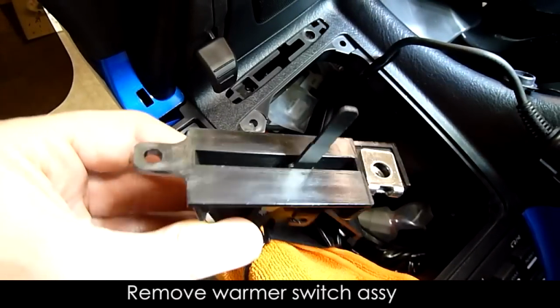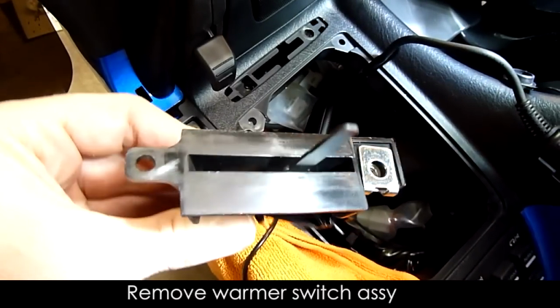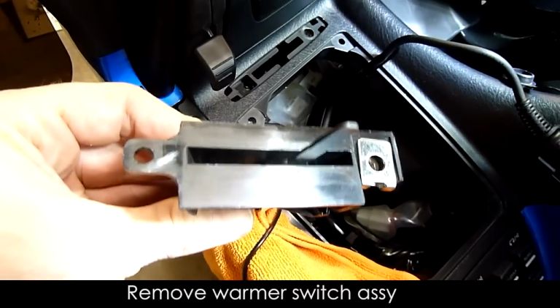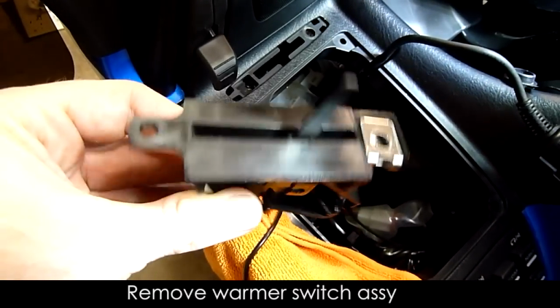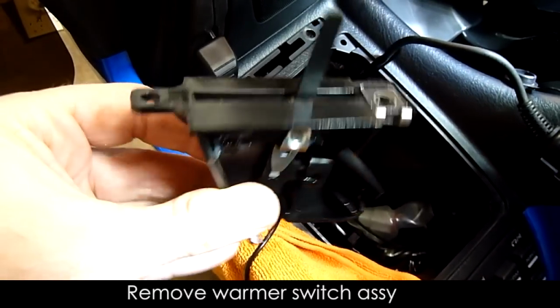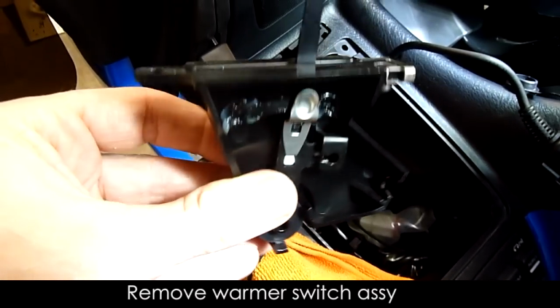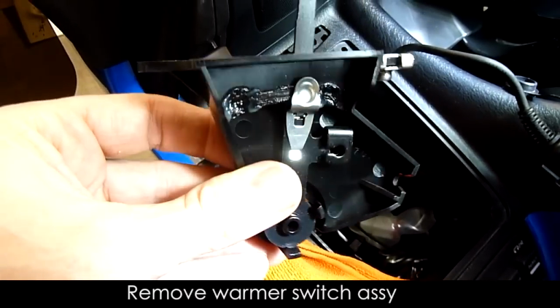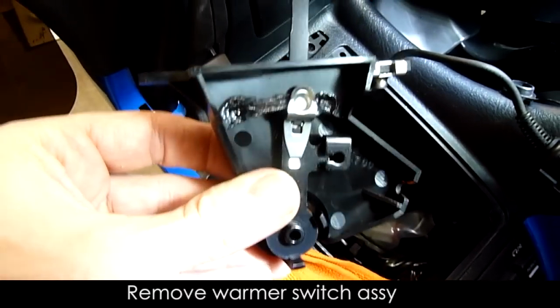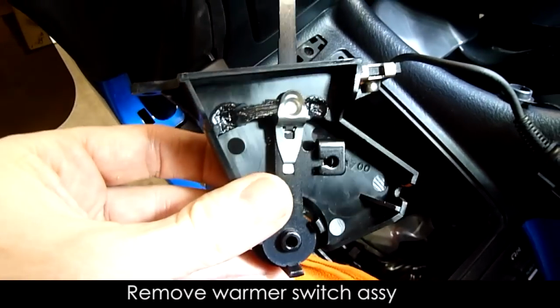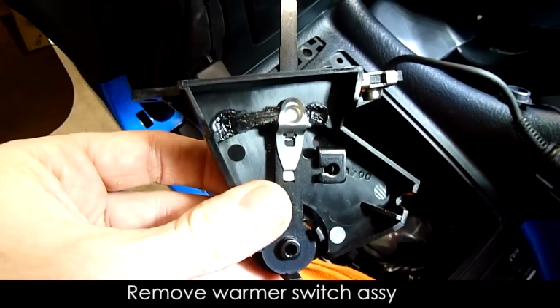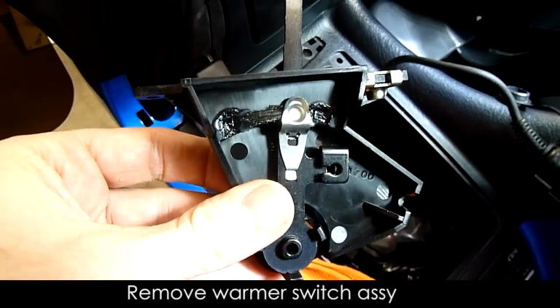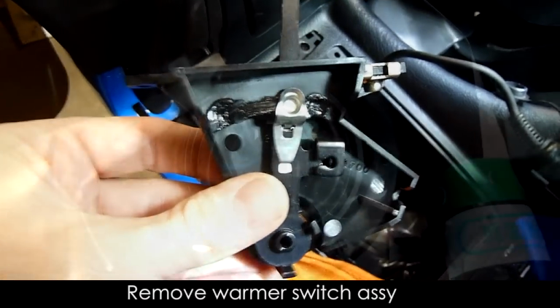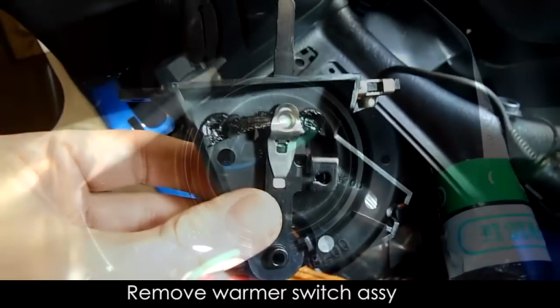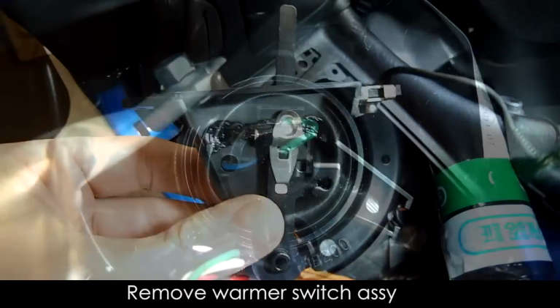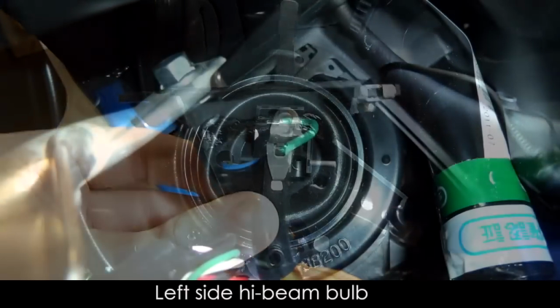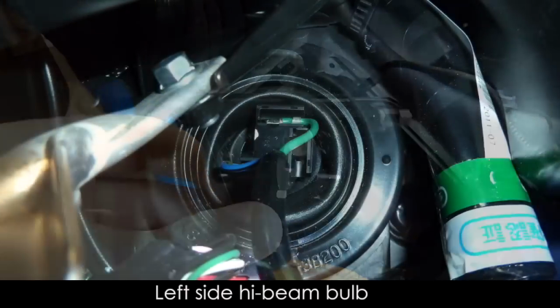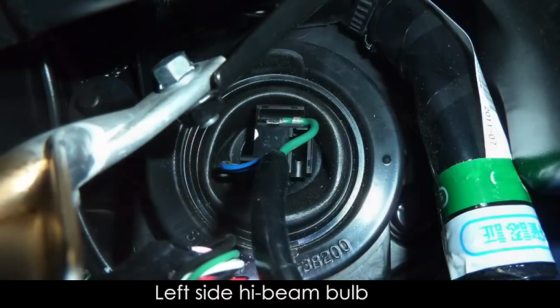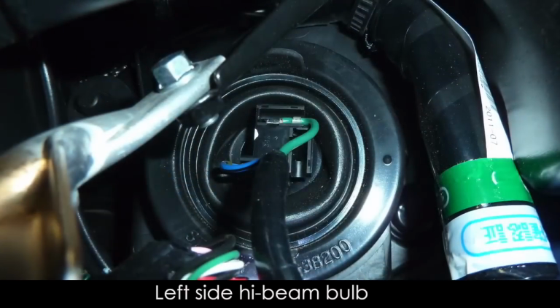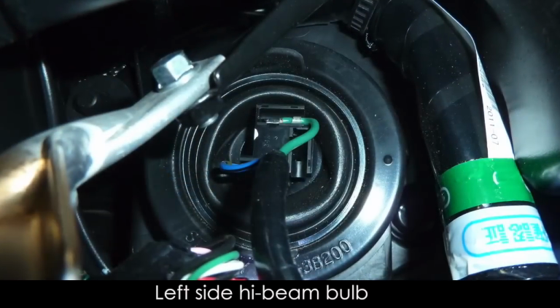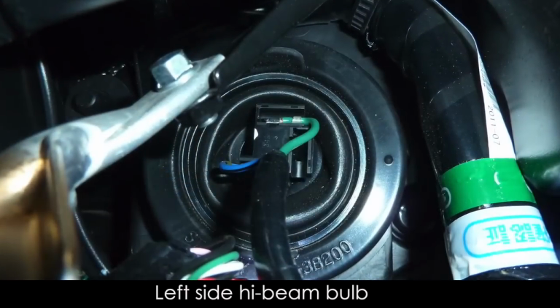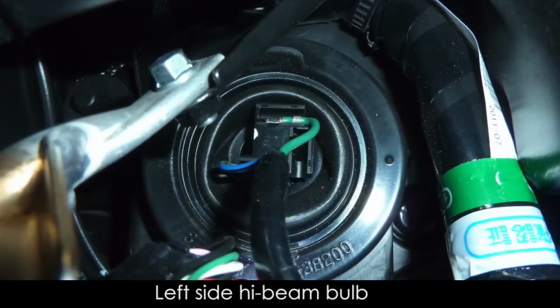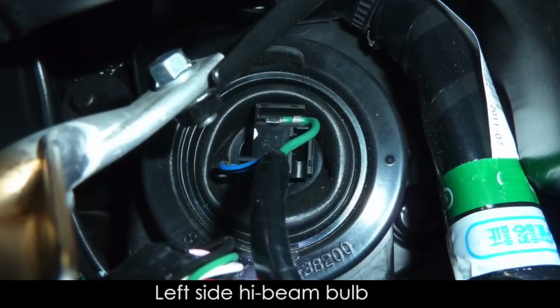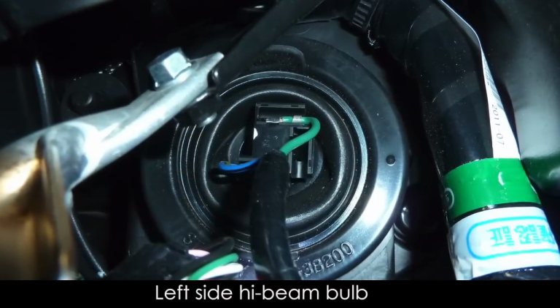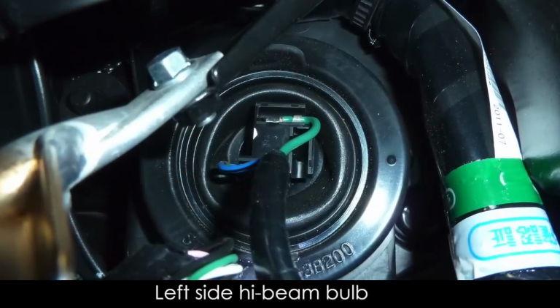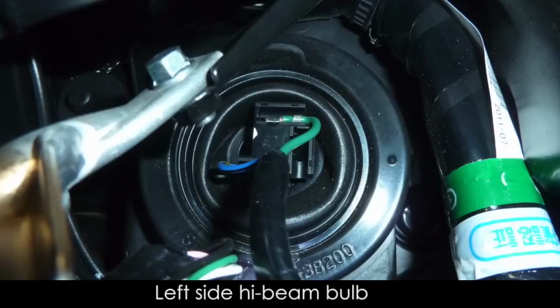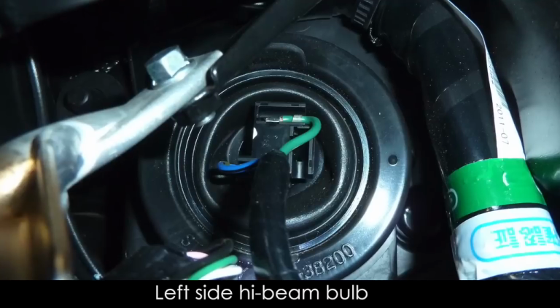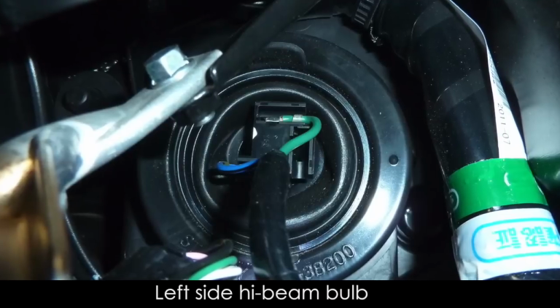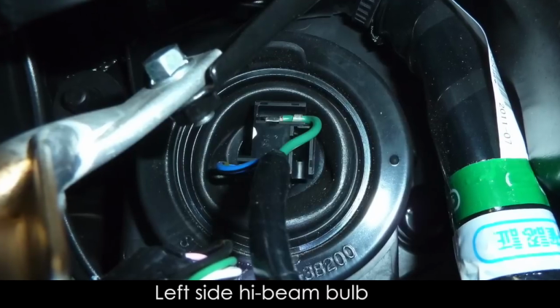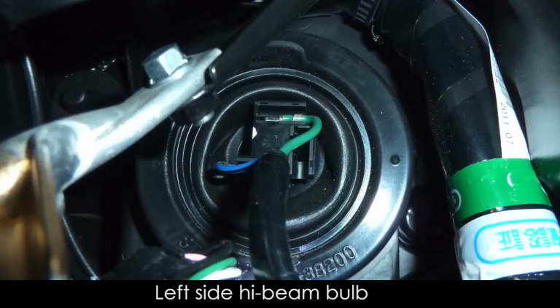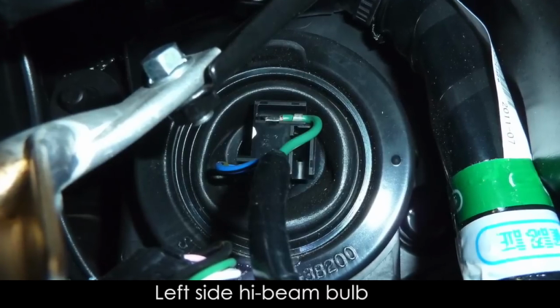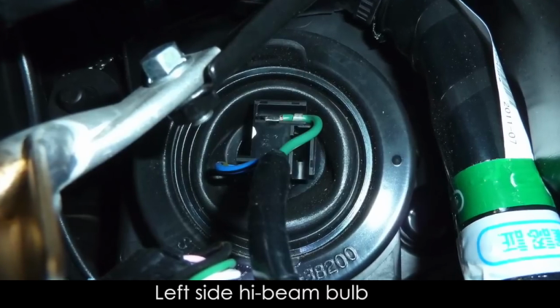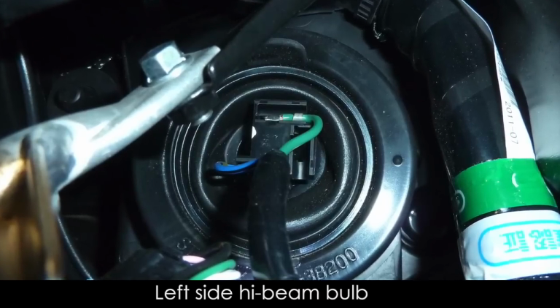With the leg warmer switch removed, you can now access the left side high beam bulb.